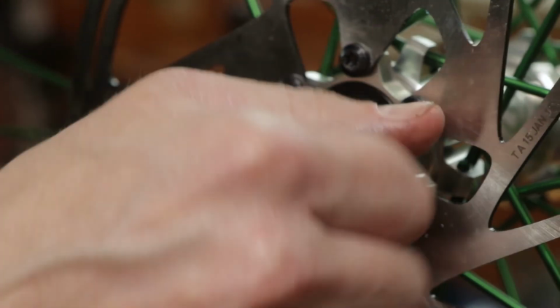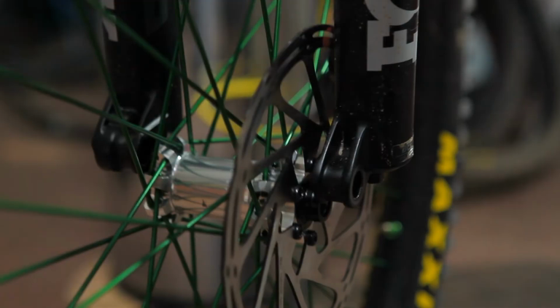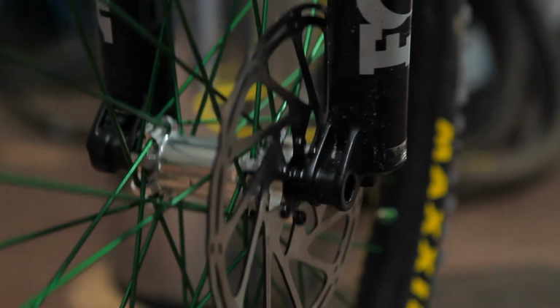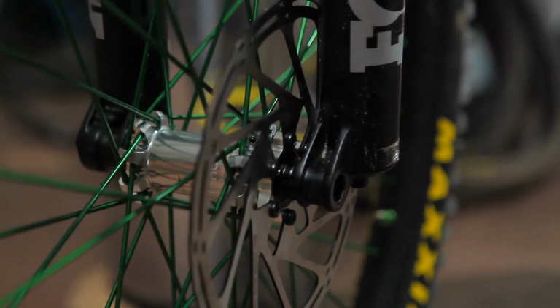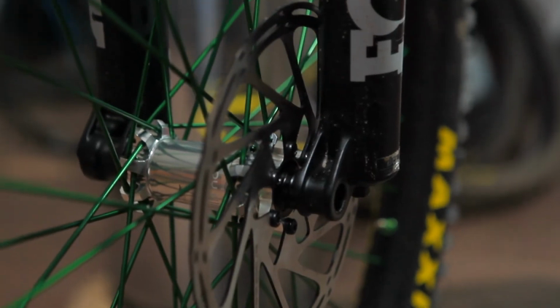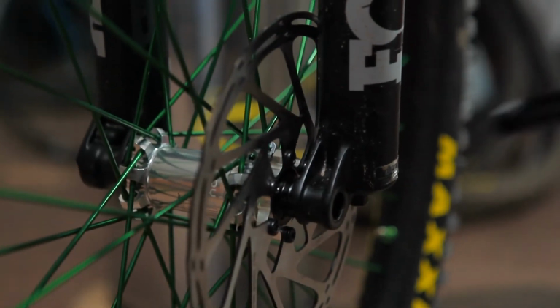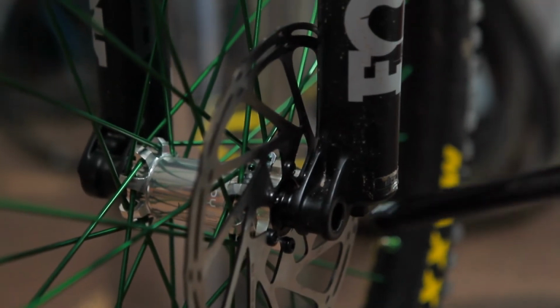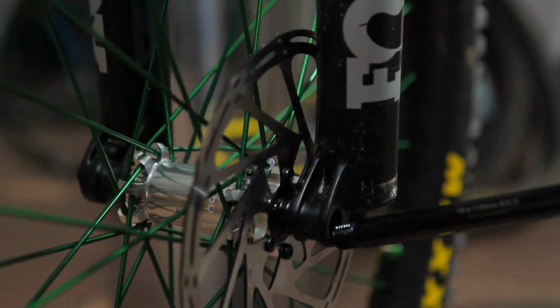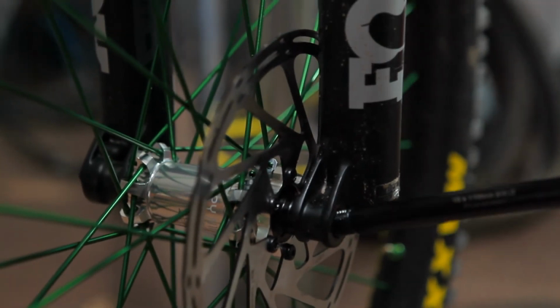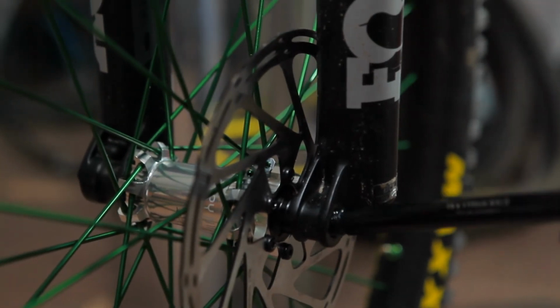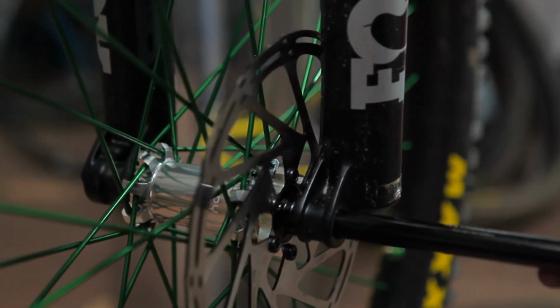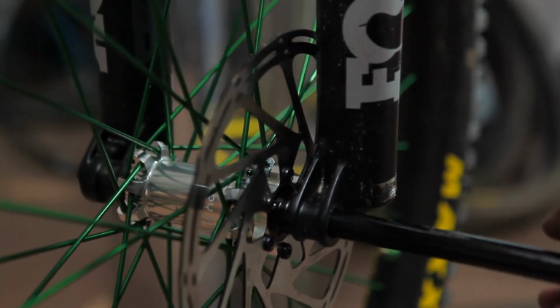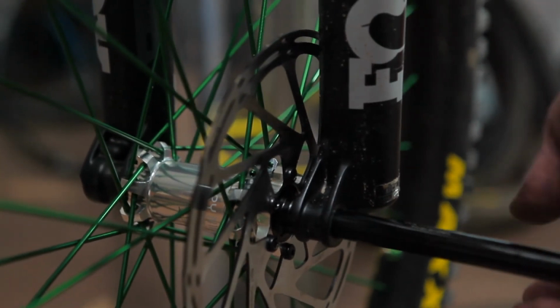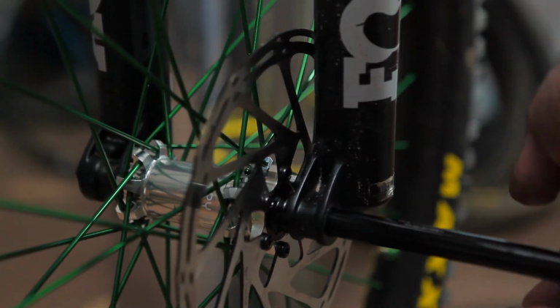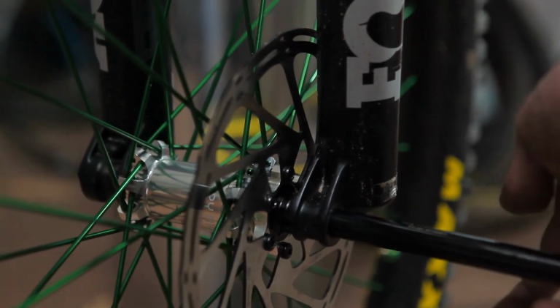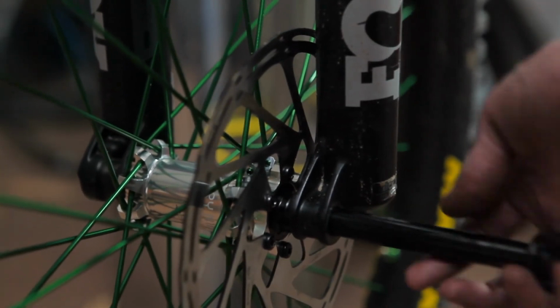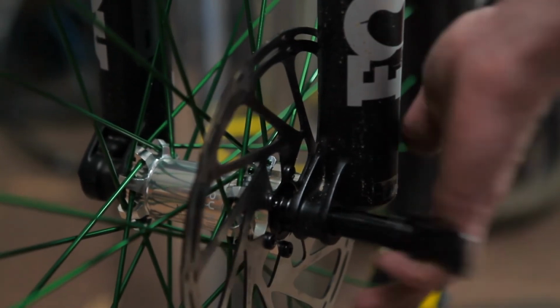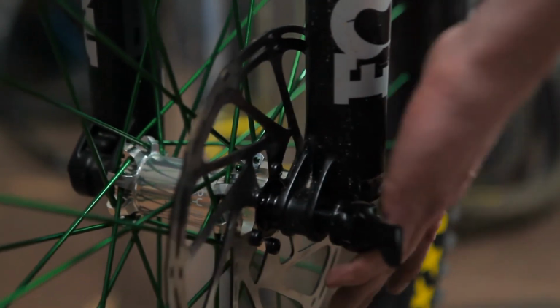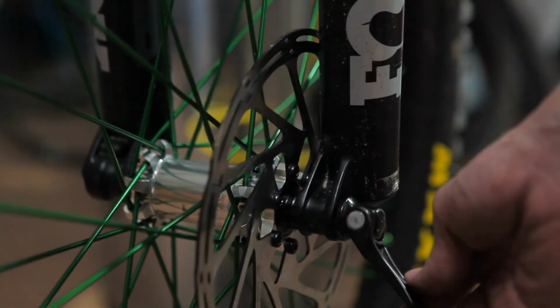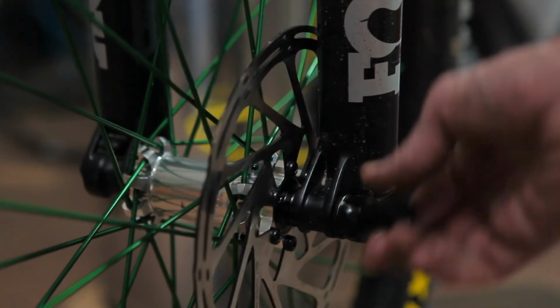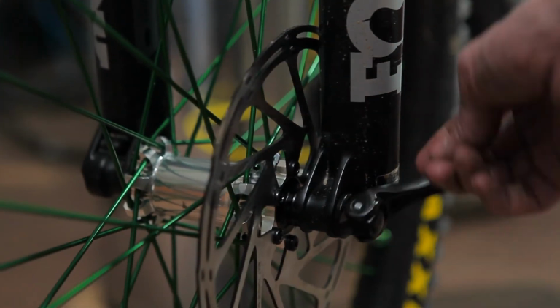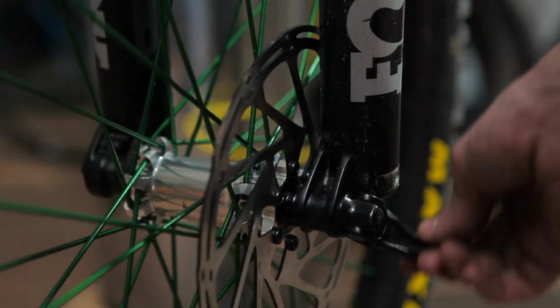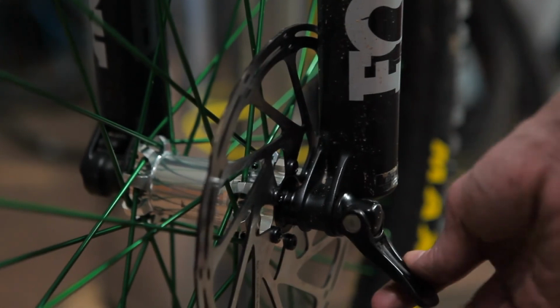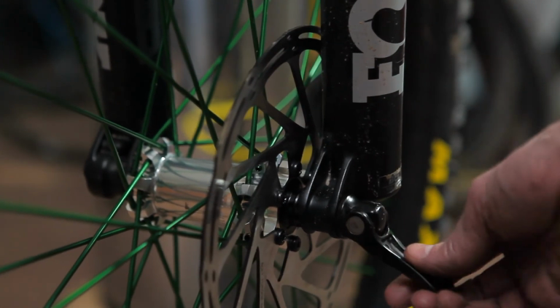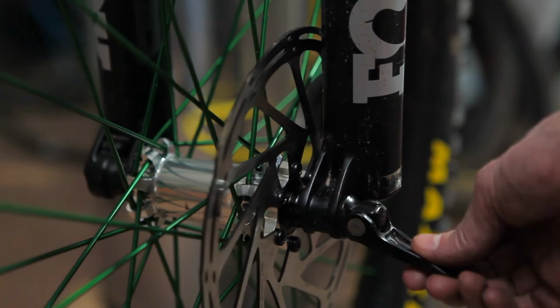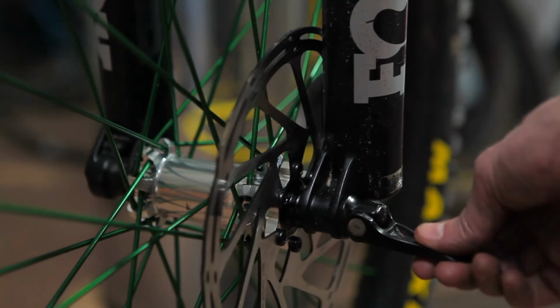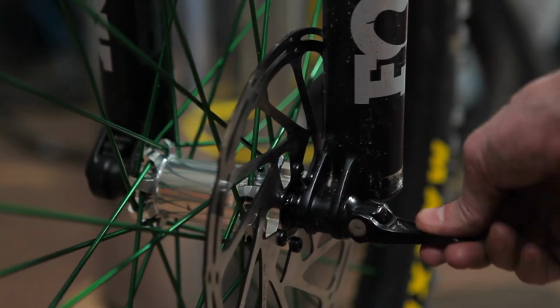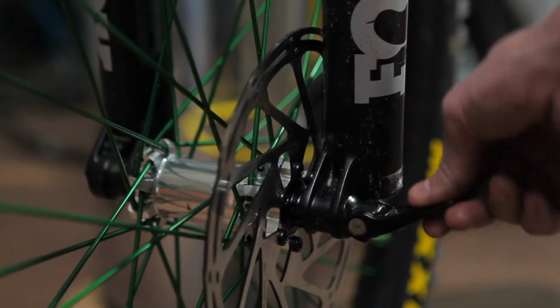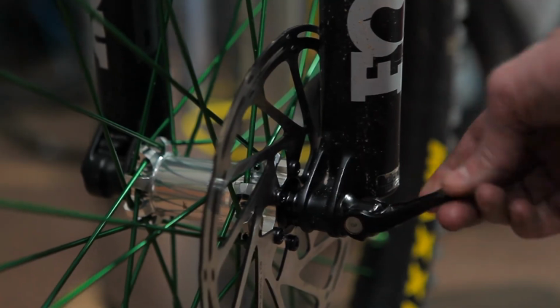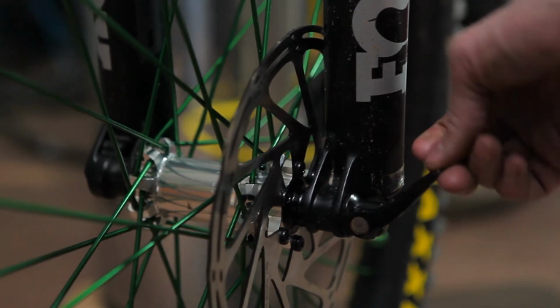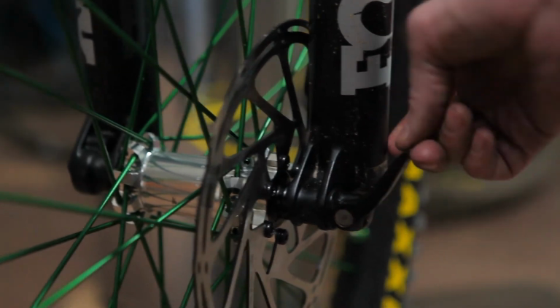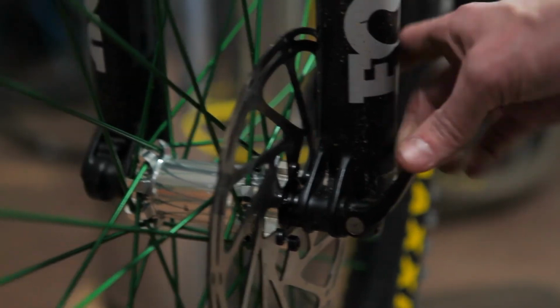This type of routine maintenance will greatly increase the life of your Hydra hubs. Thanks for watching — we'll see you on the trails.